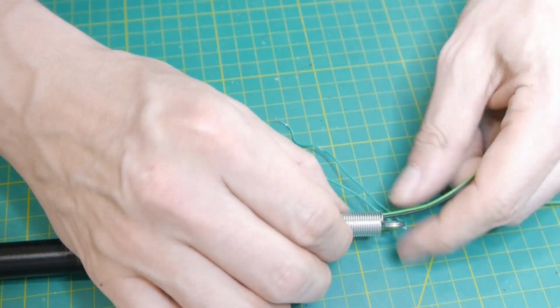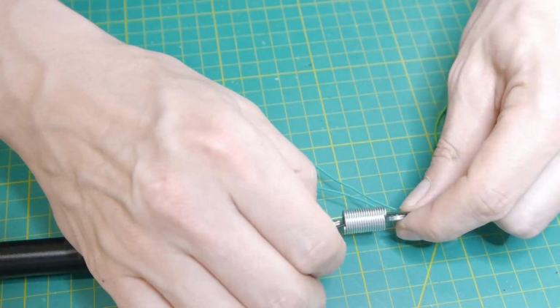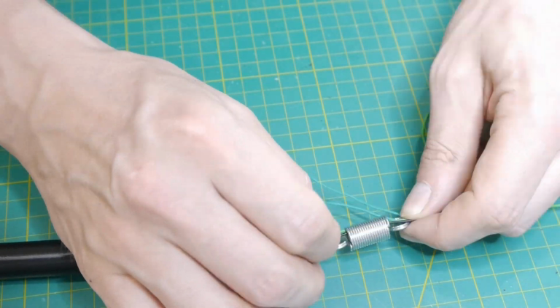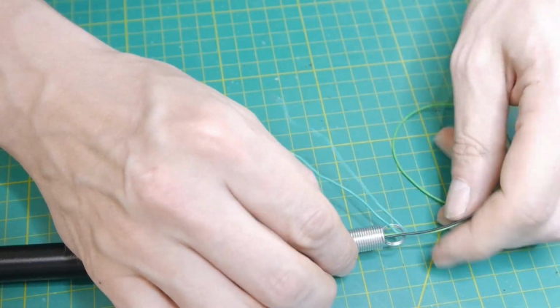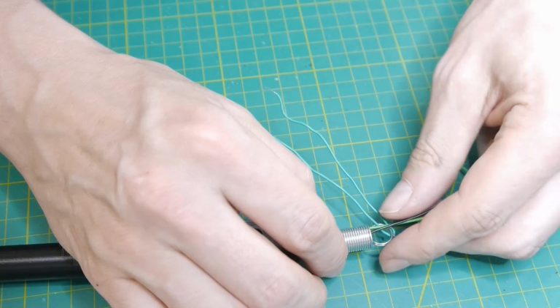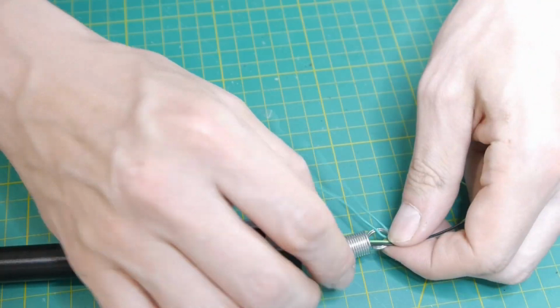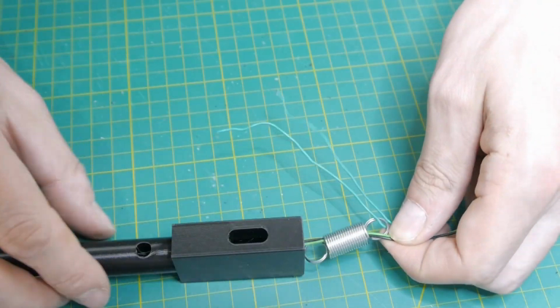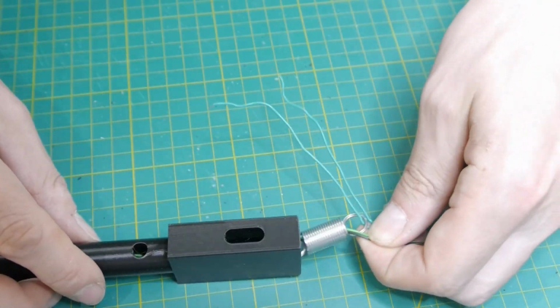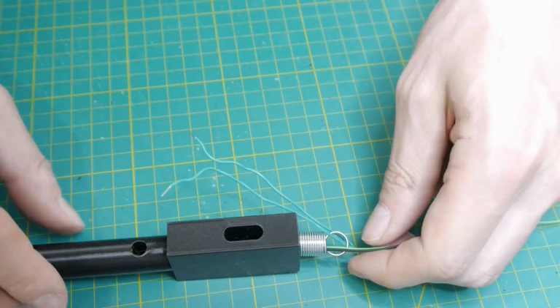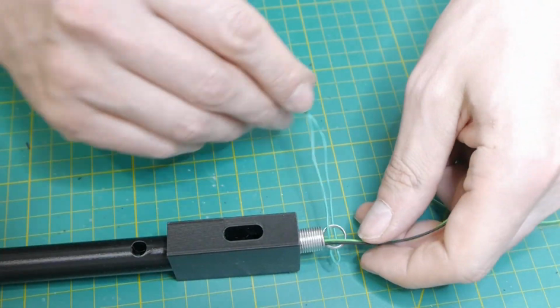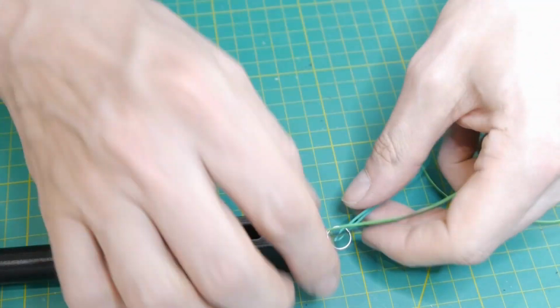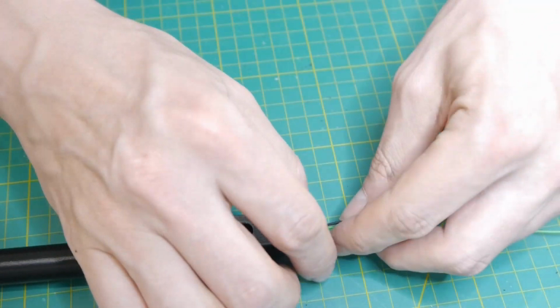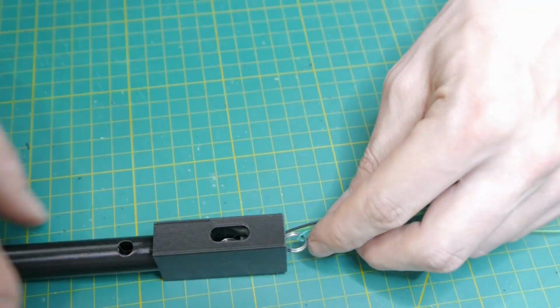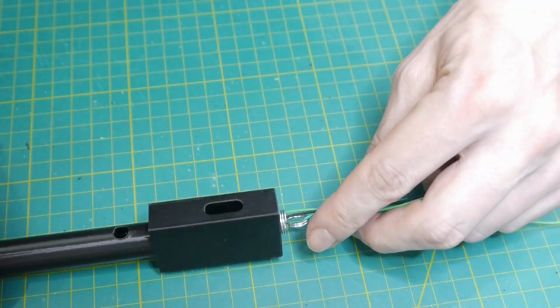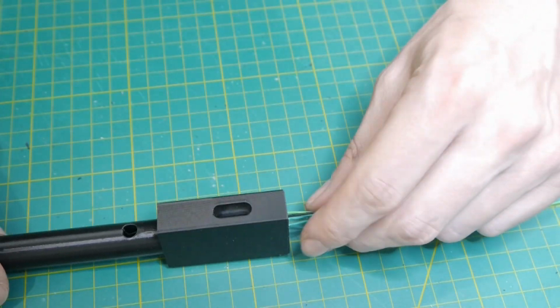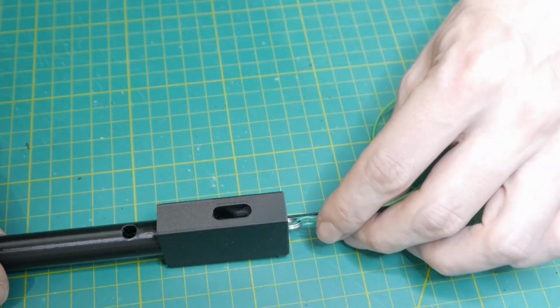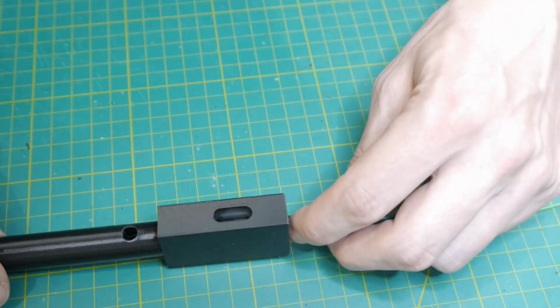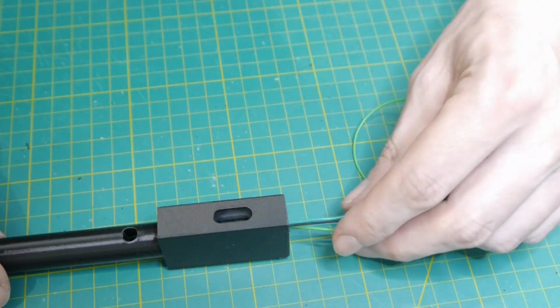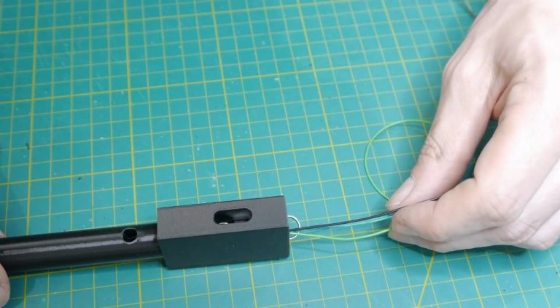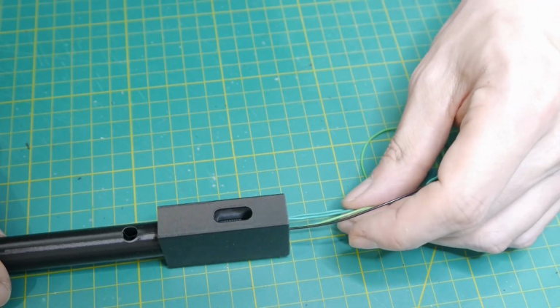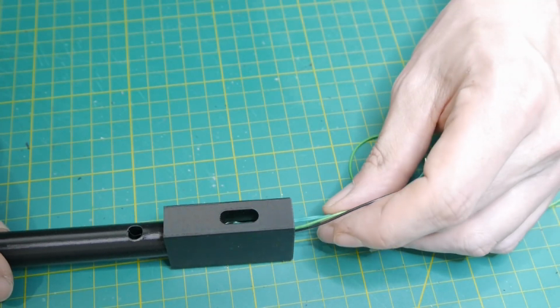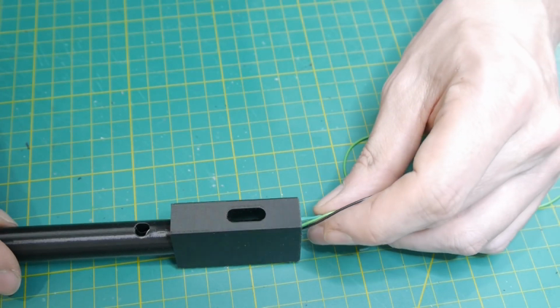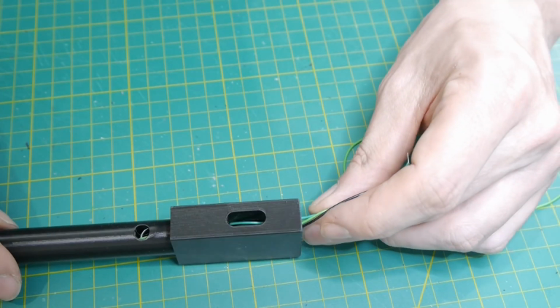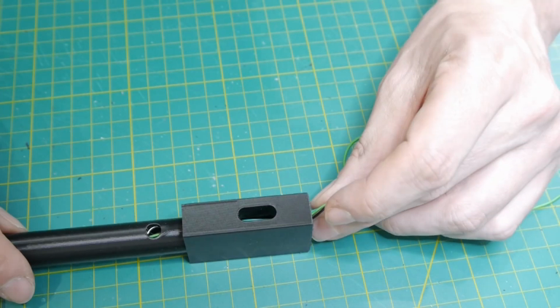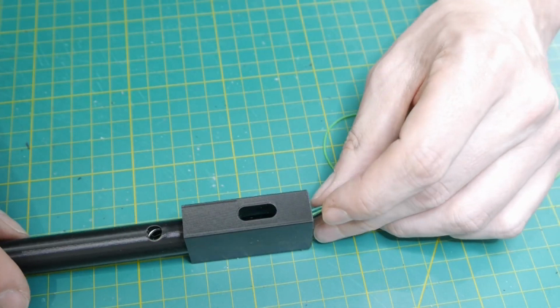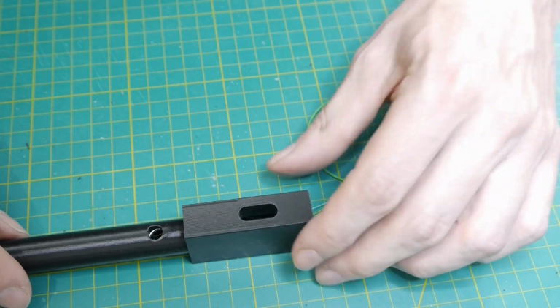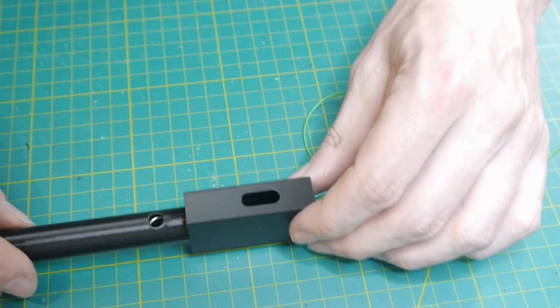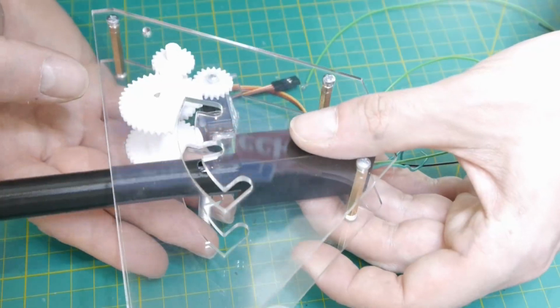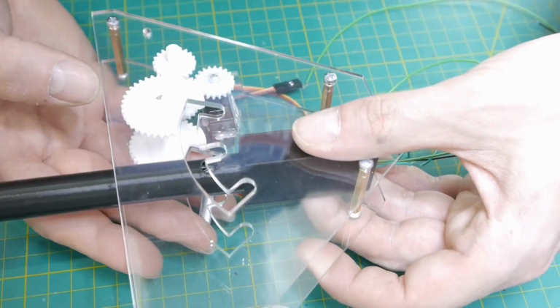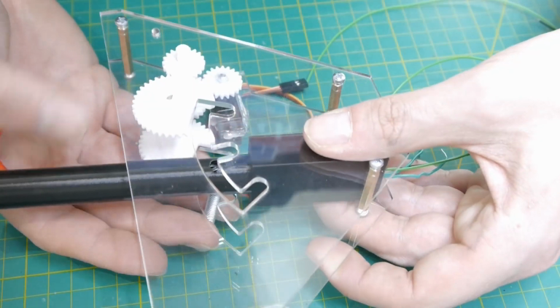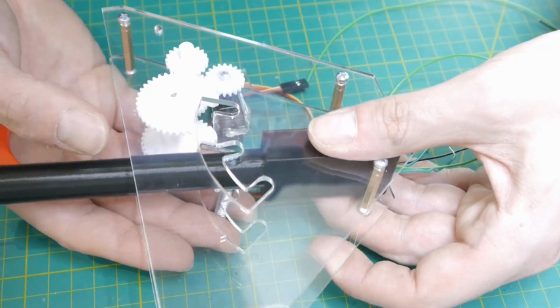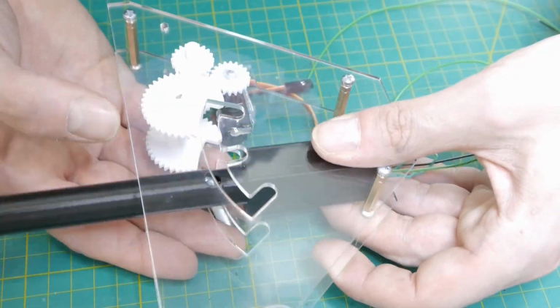I used a strong wire at the end of the spring to bring it to tension when it is inserted.